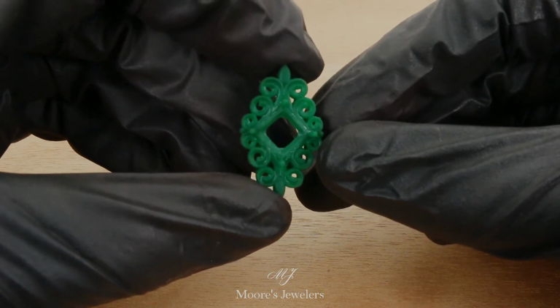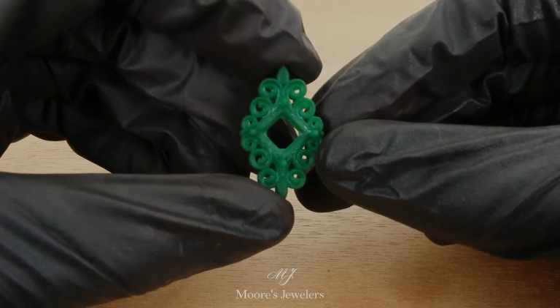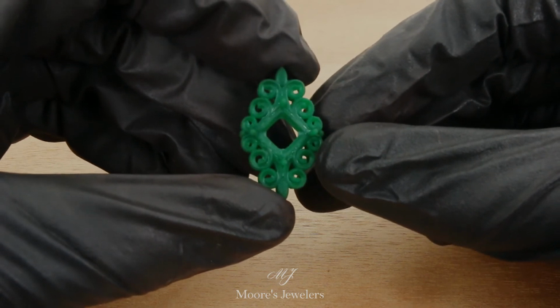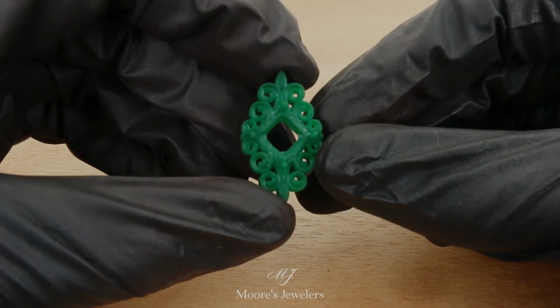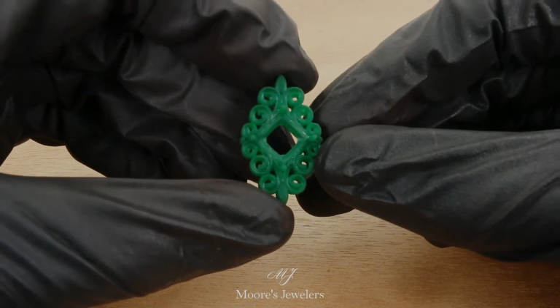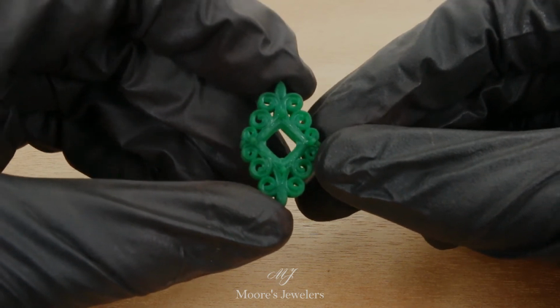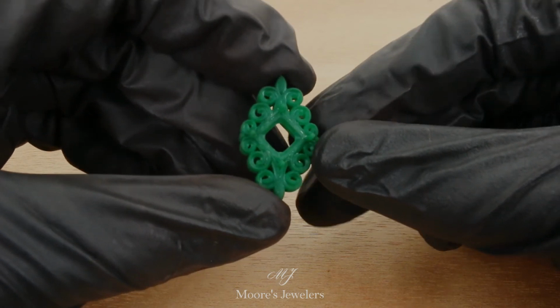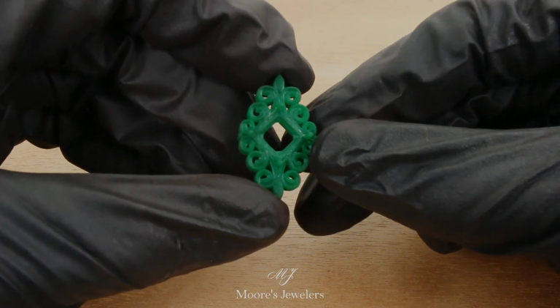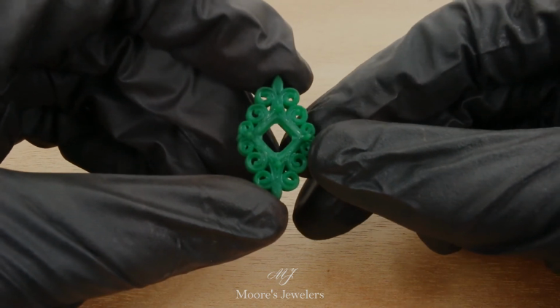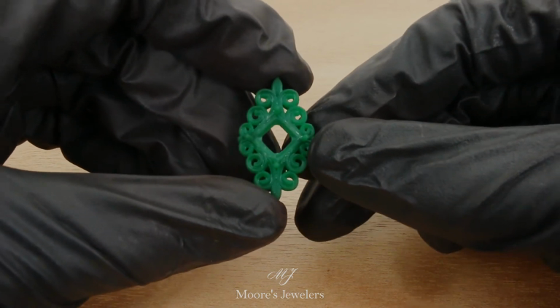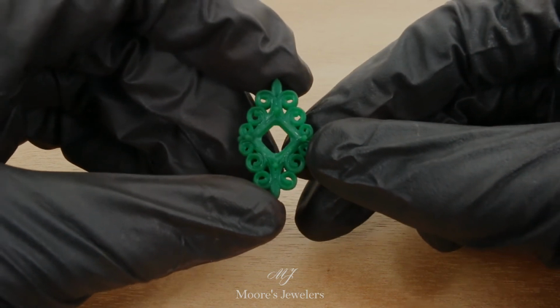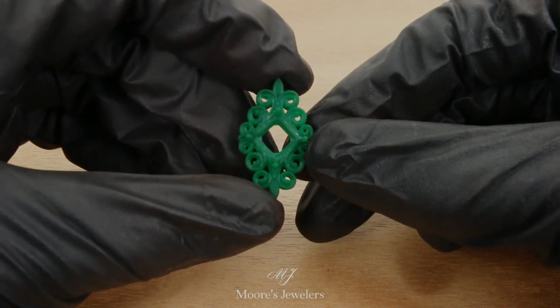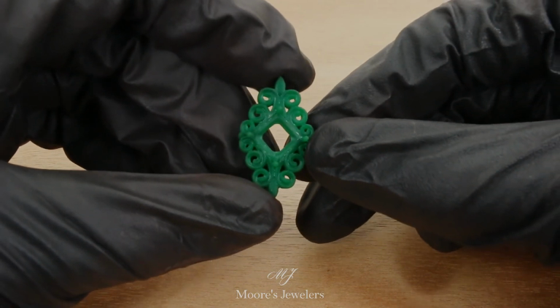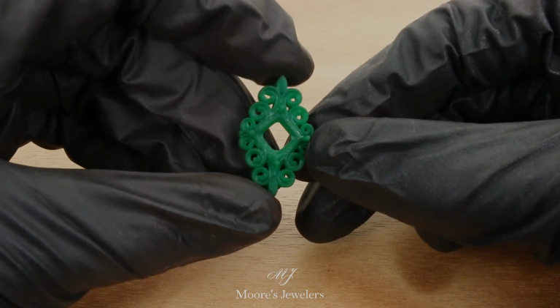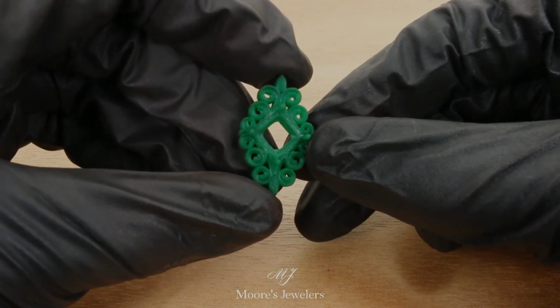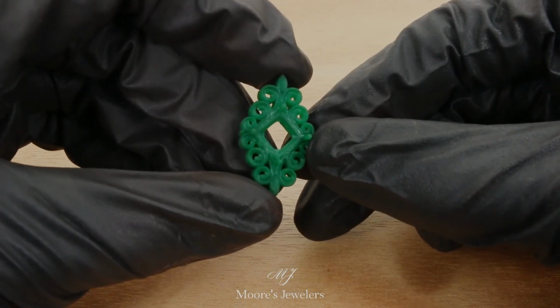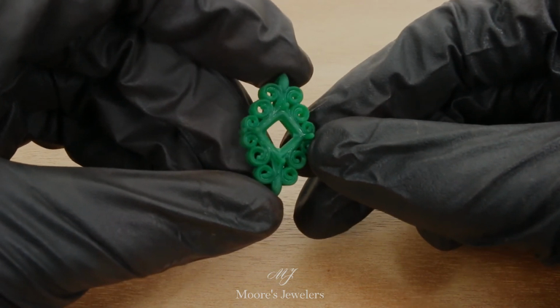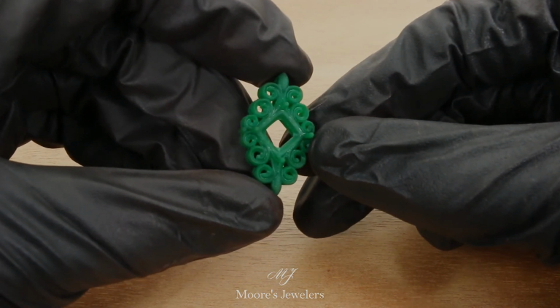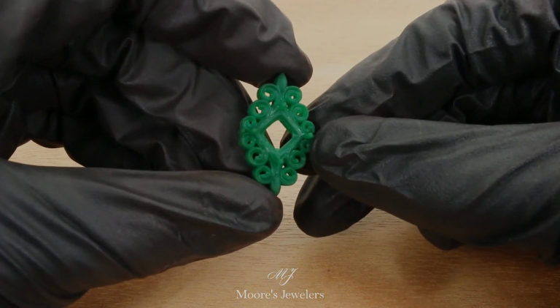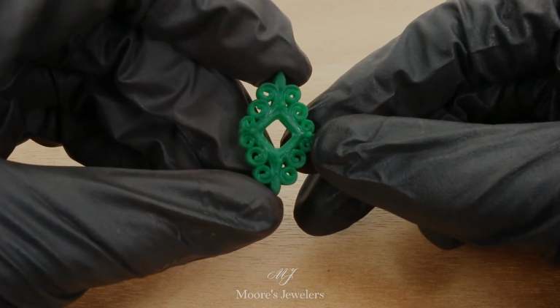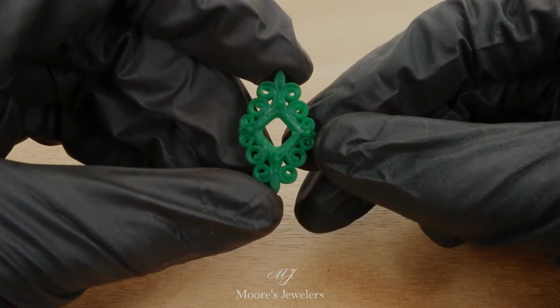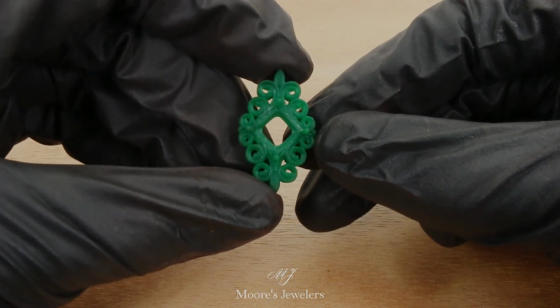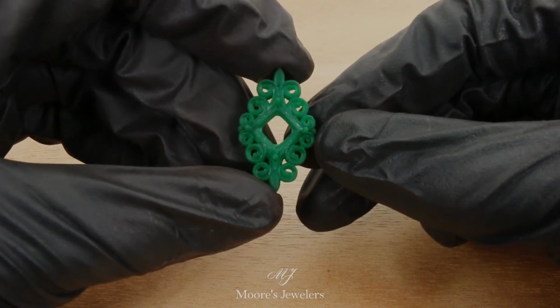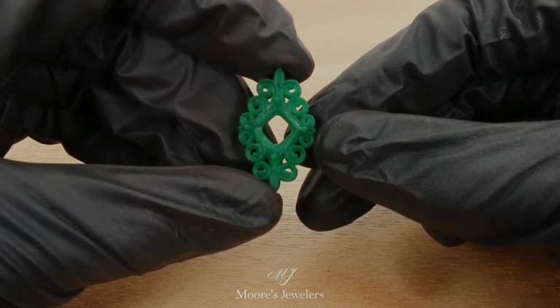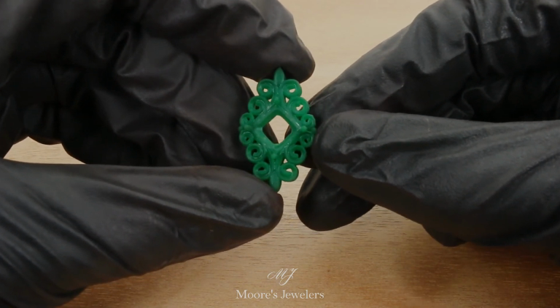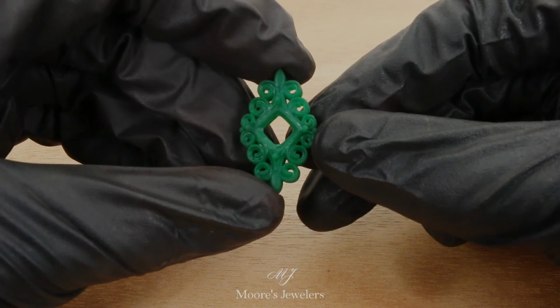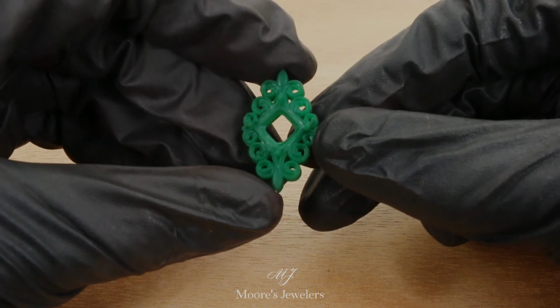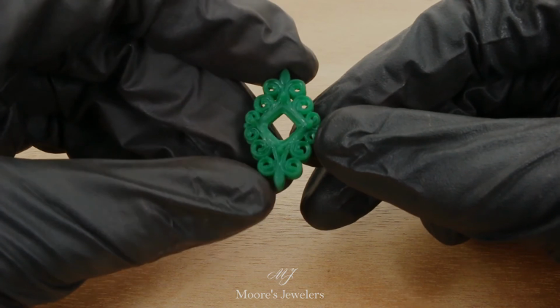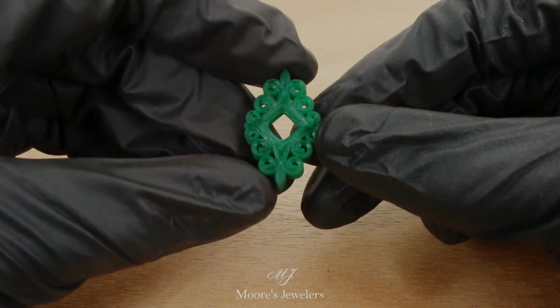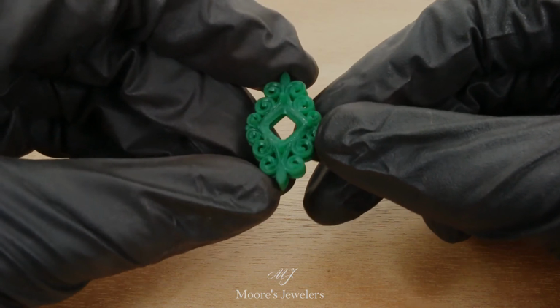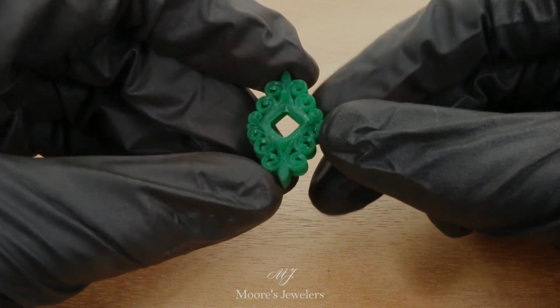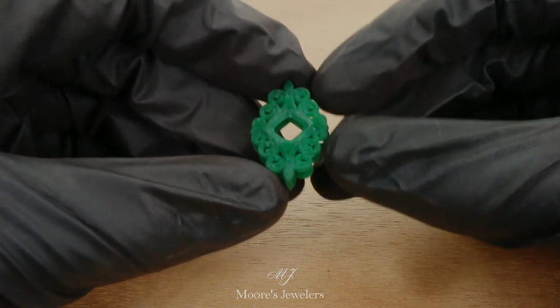If you'd like to see how we clean, finish, and get the print ready for casting, let us know — we'd be more than happy to show it off.